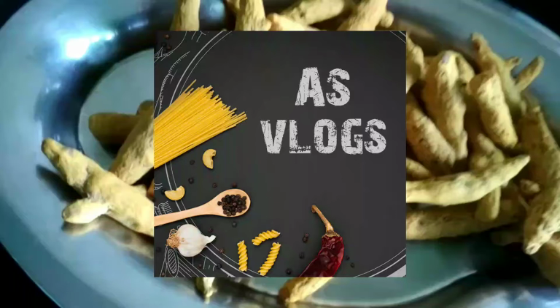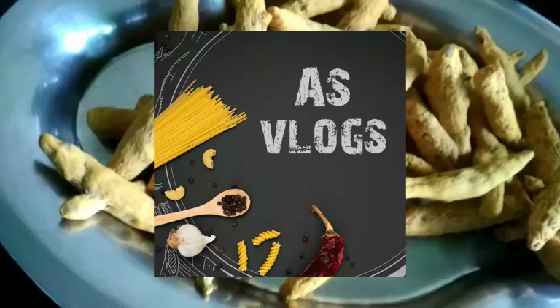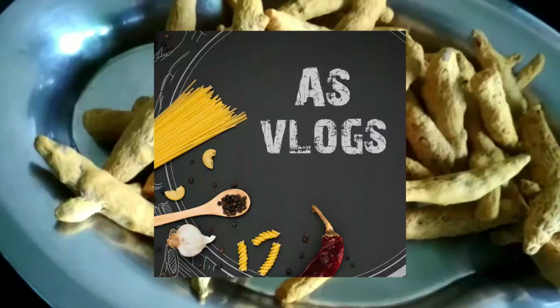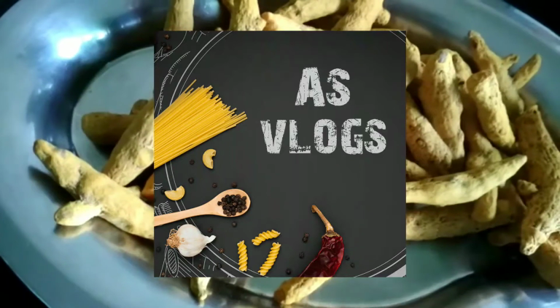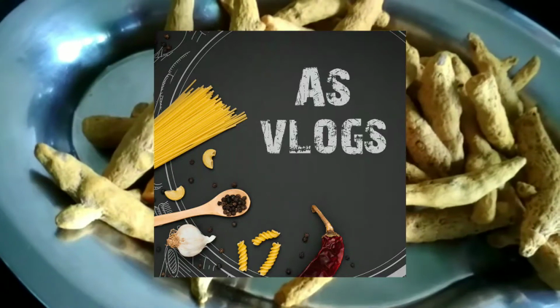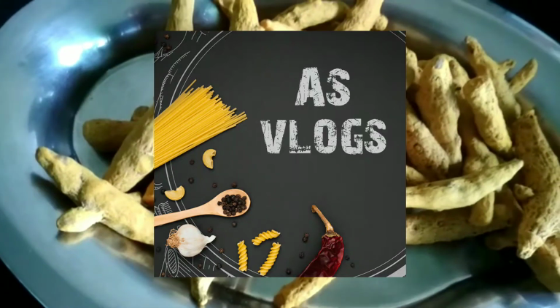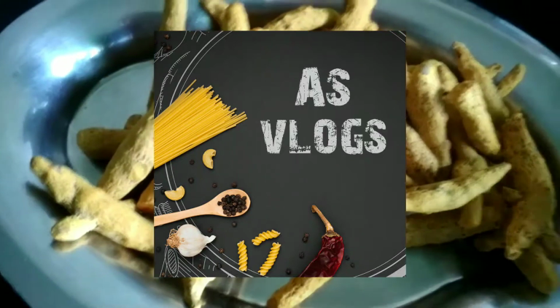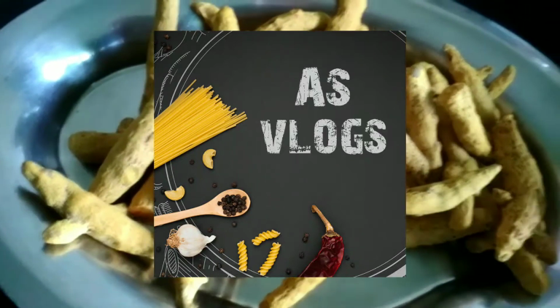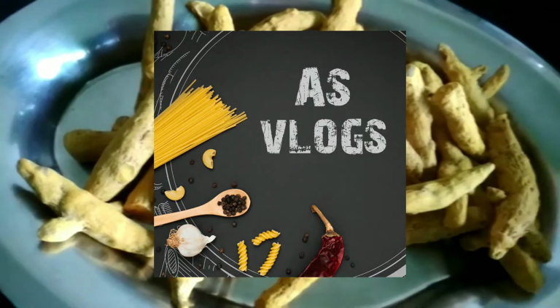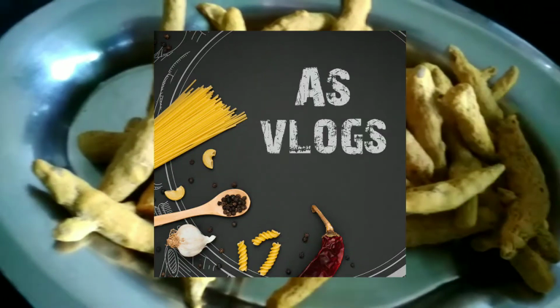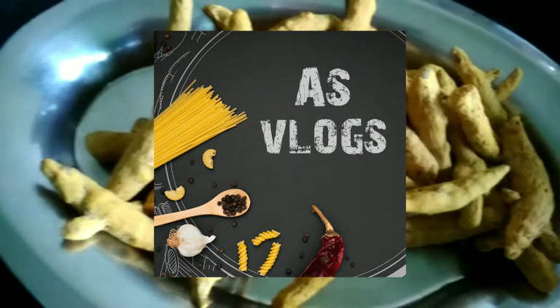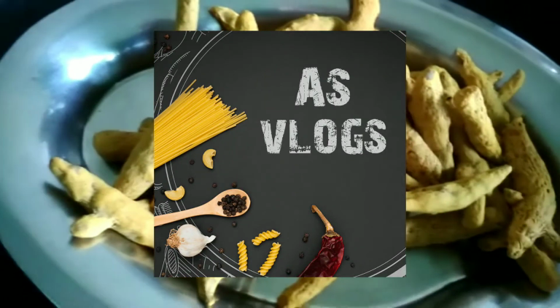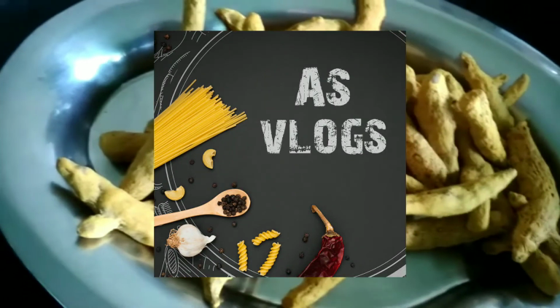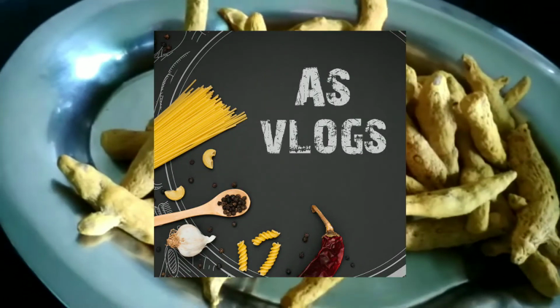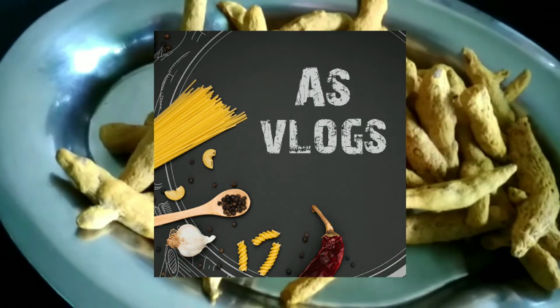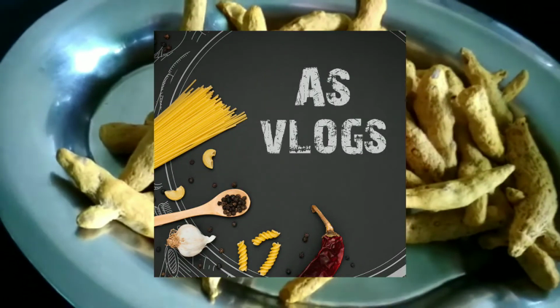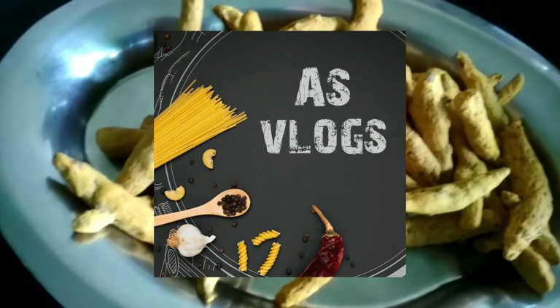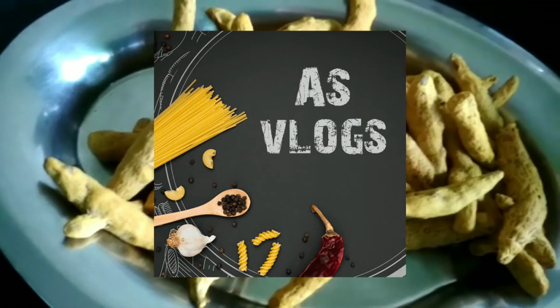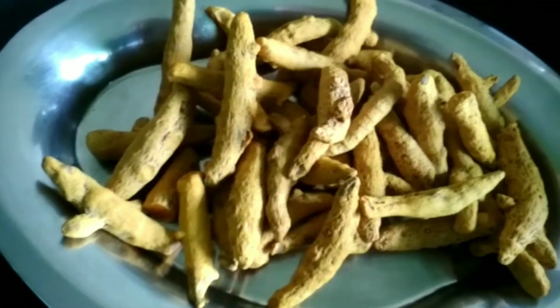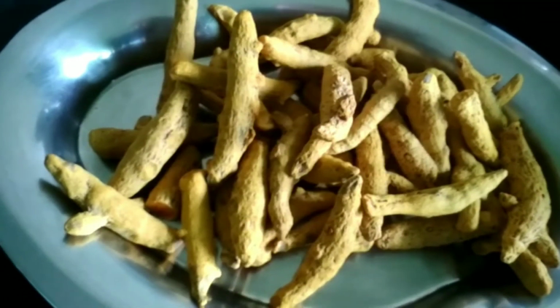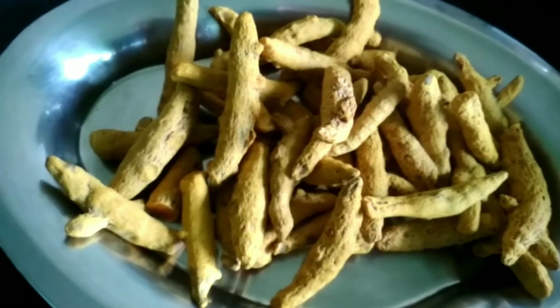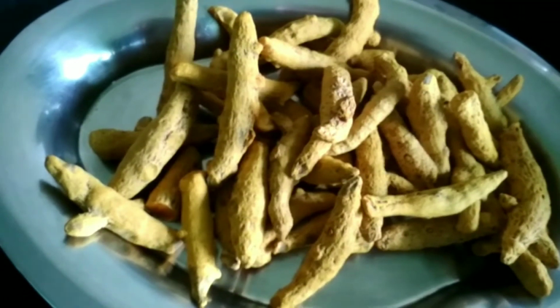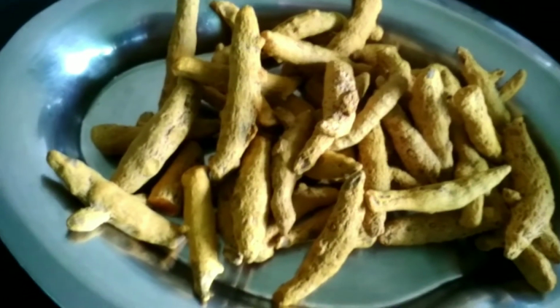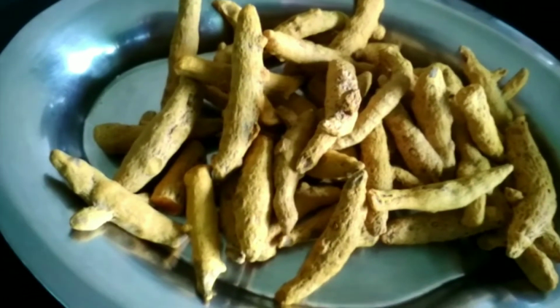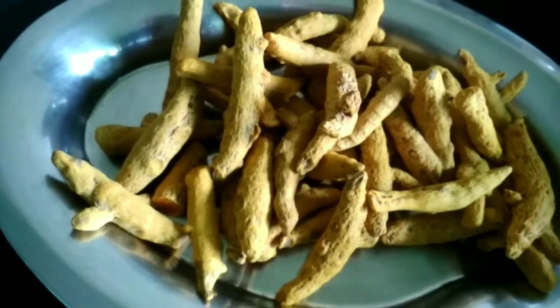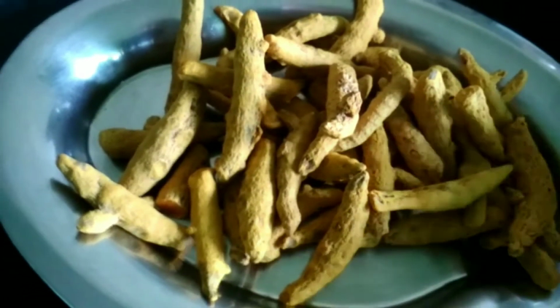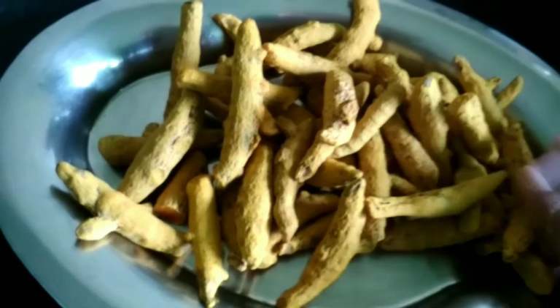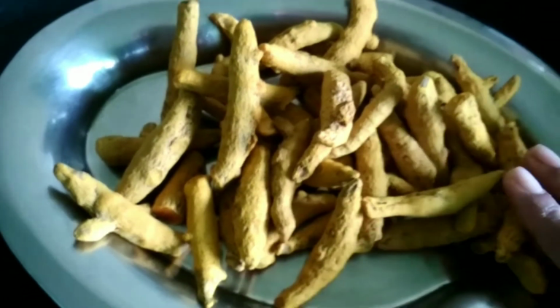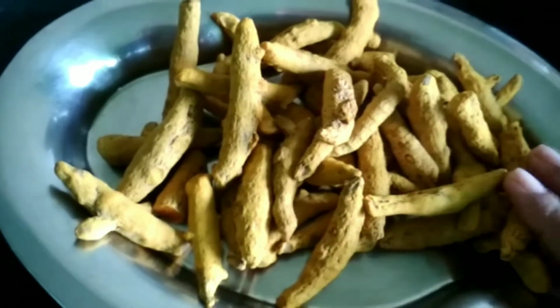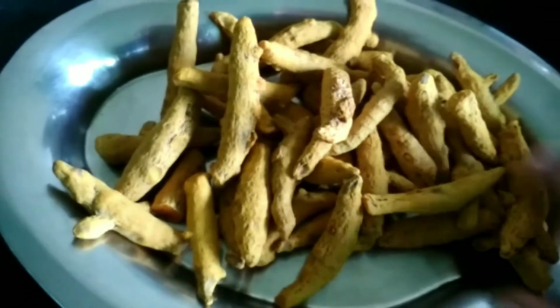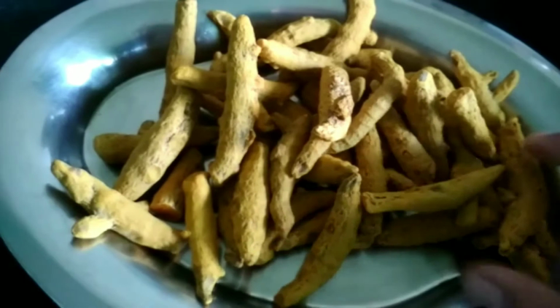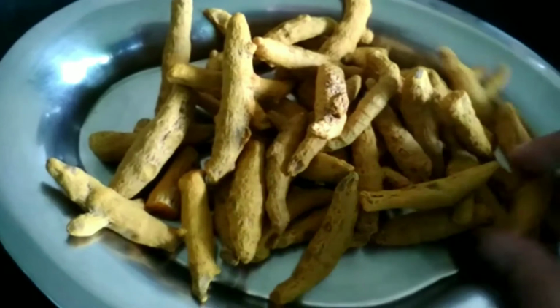Hi viewers! I hope you can see it in the kitchen. I will do this in the kitchen.